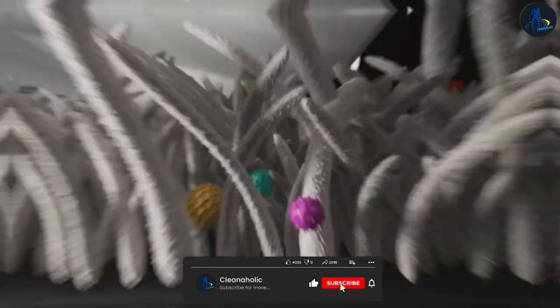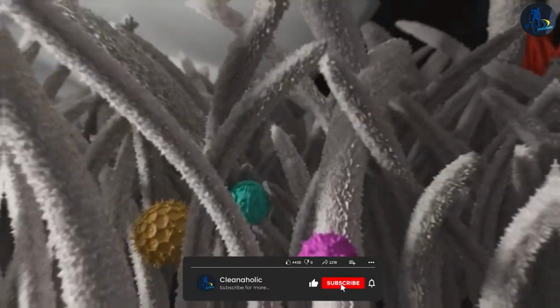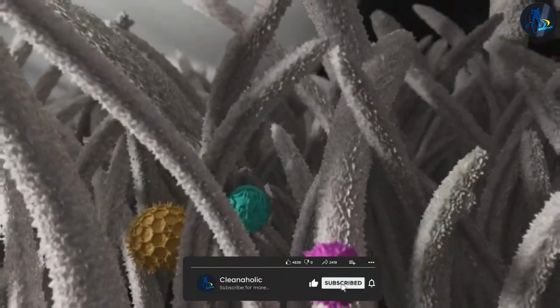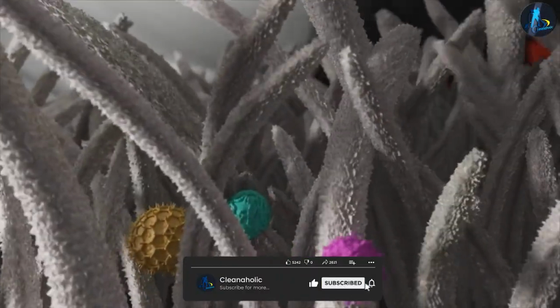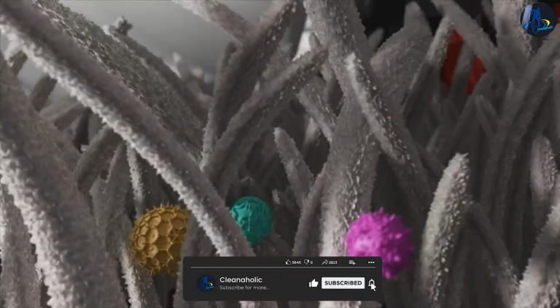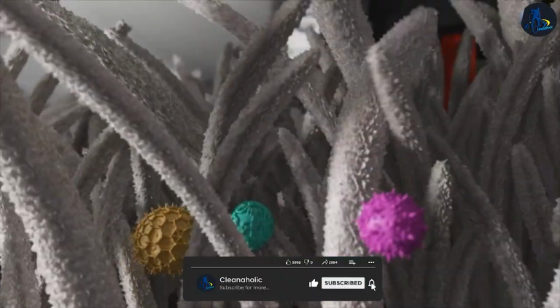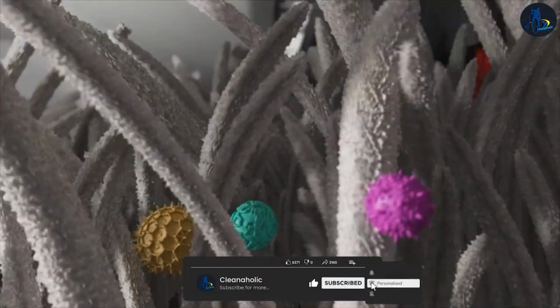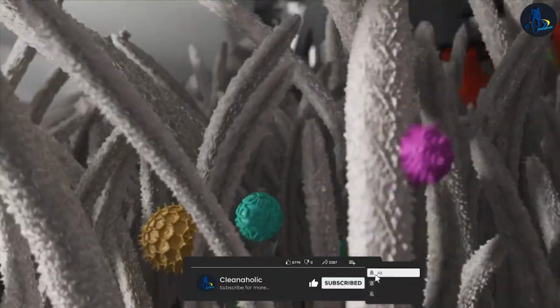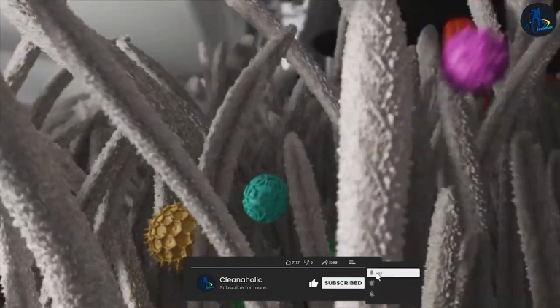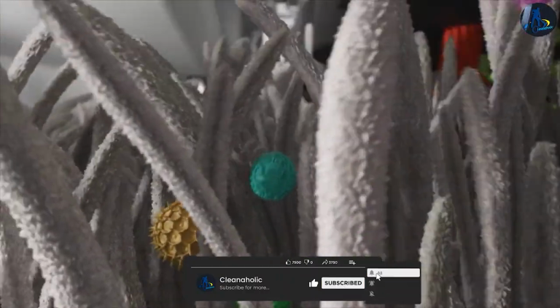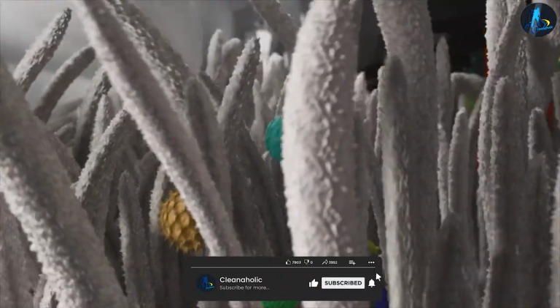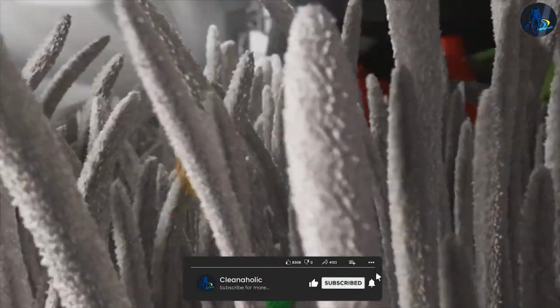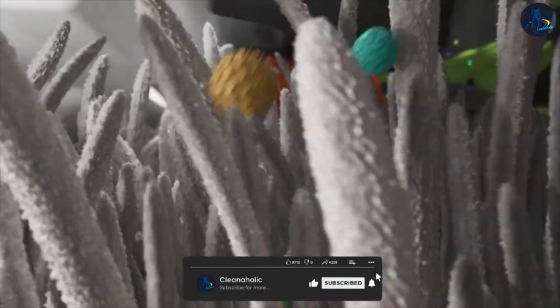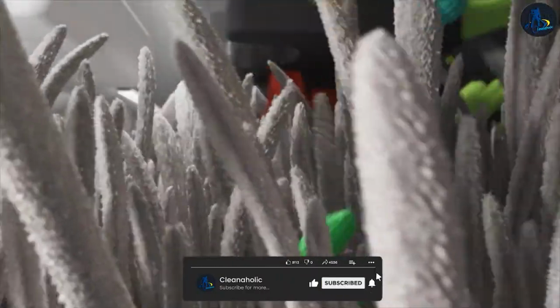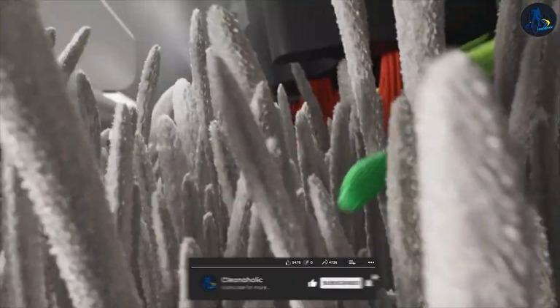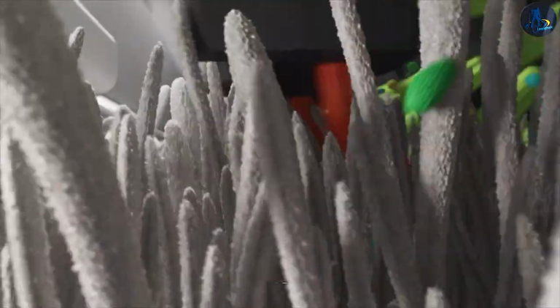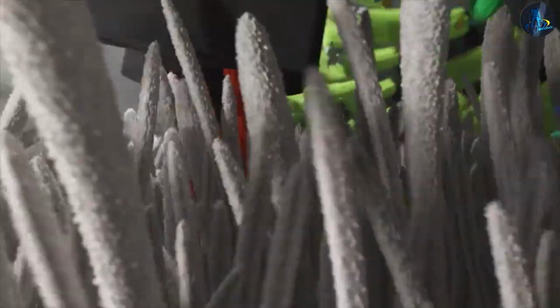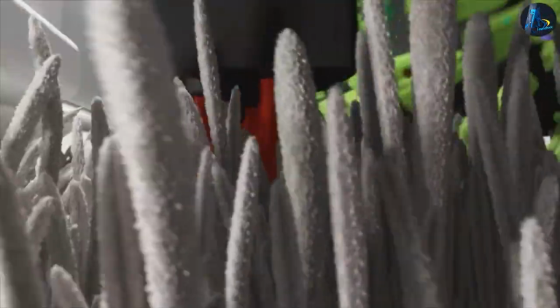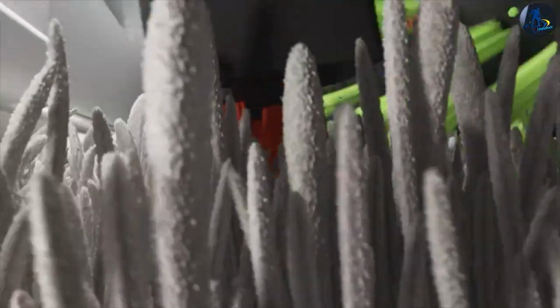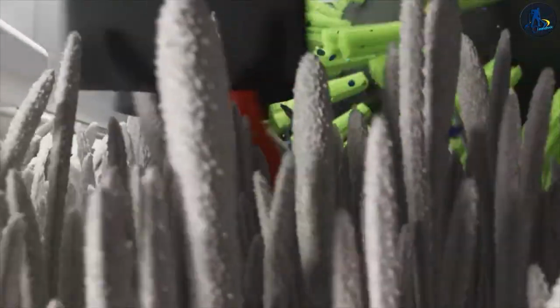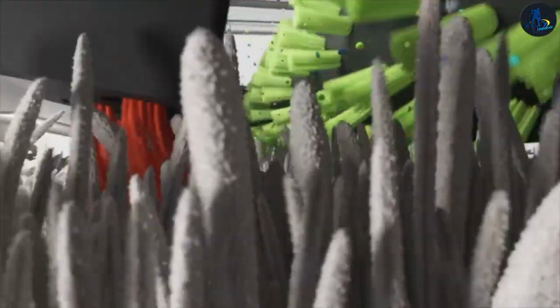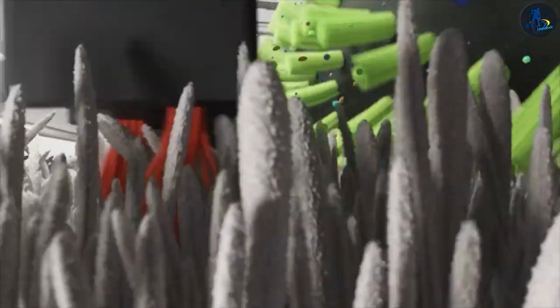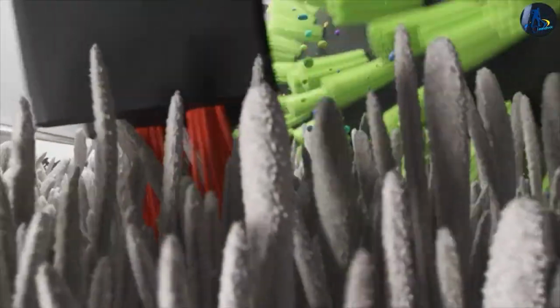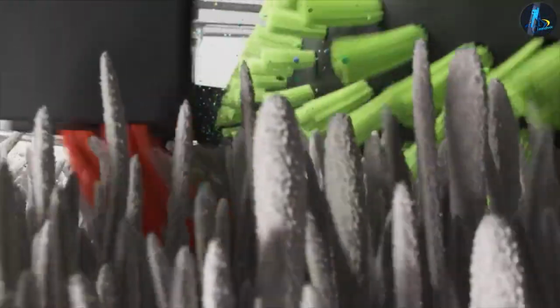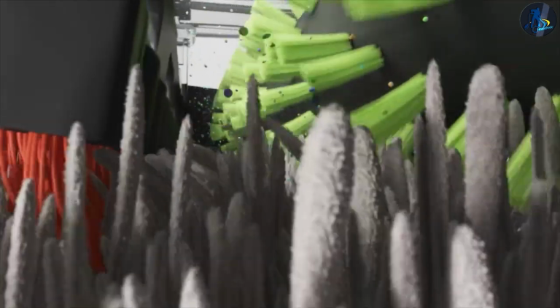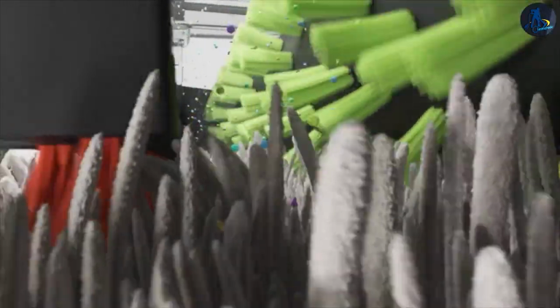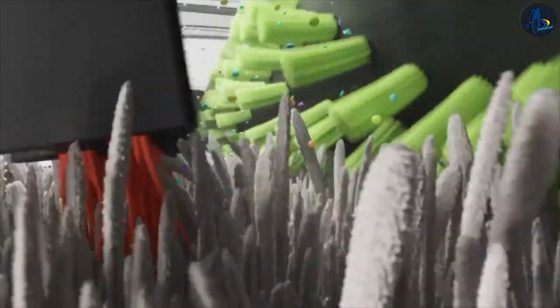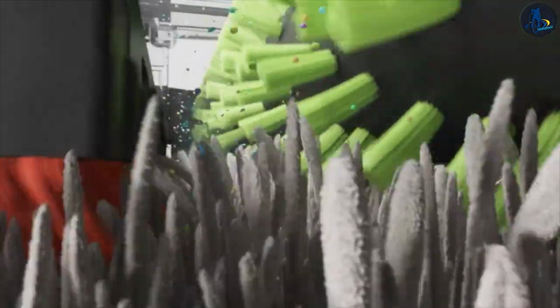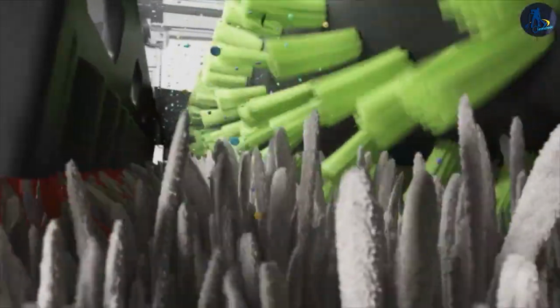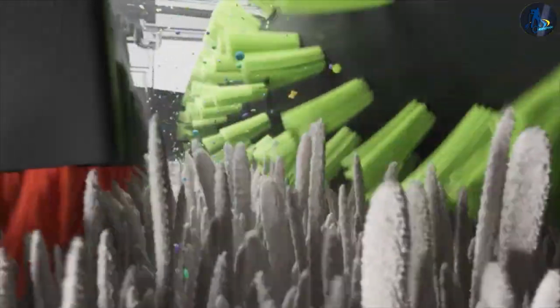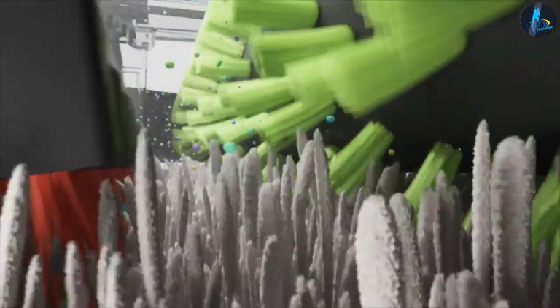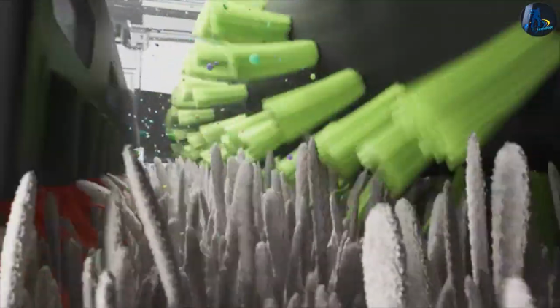Upholstery cleaning helps to remove dirt, dust, and allergens, keeping the fabric looking and feeling fresh.